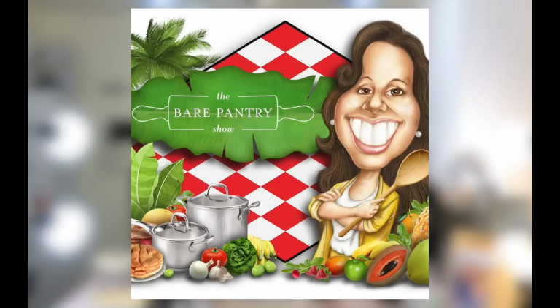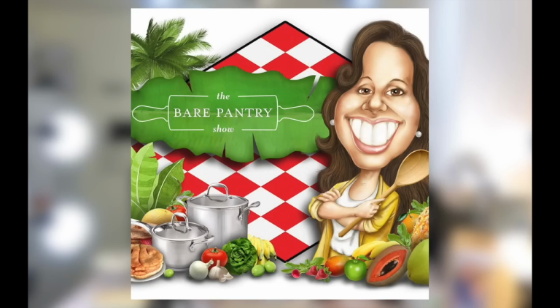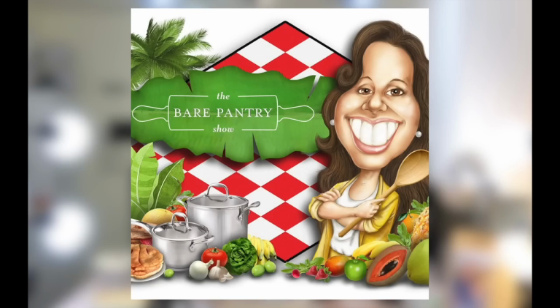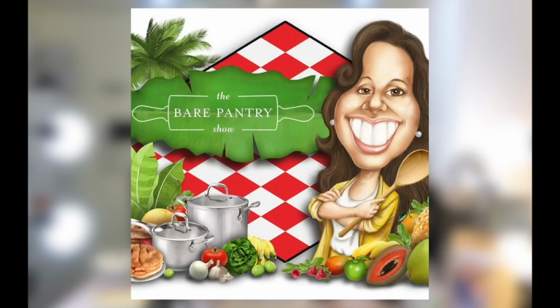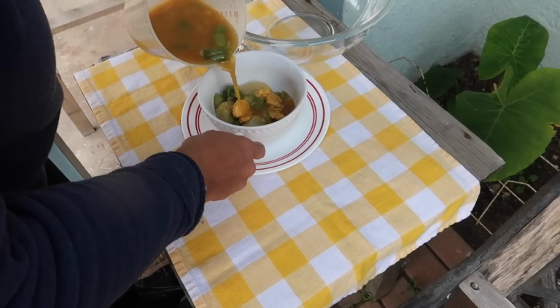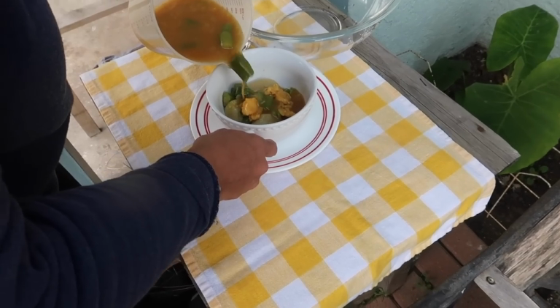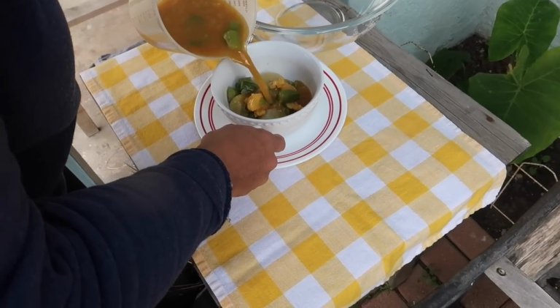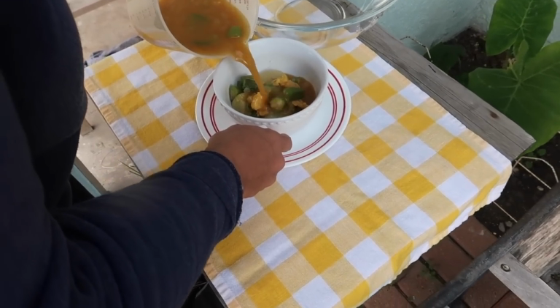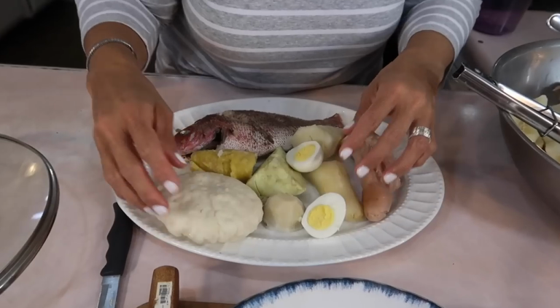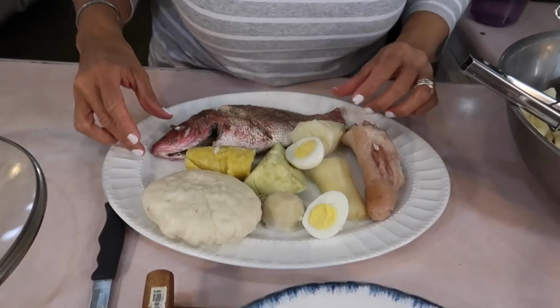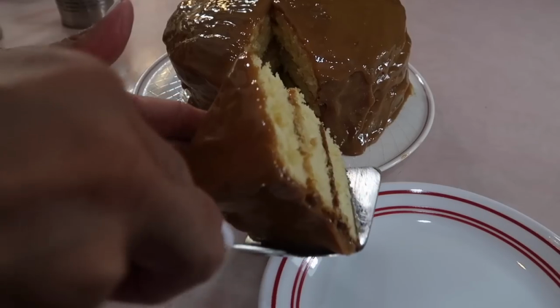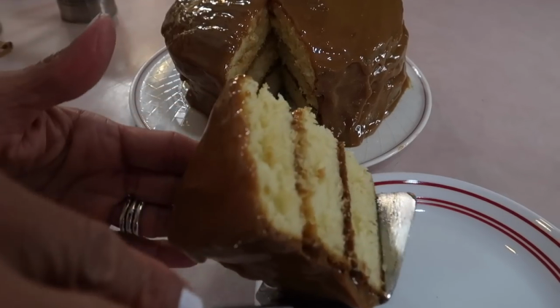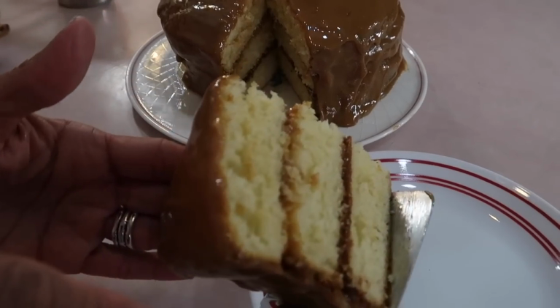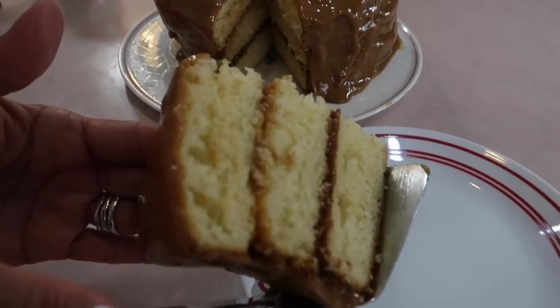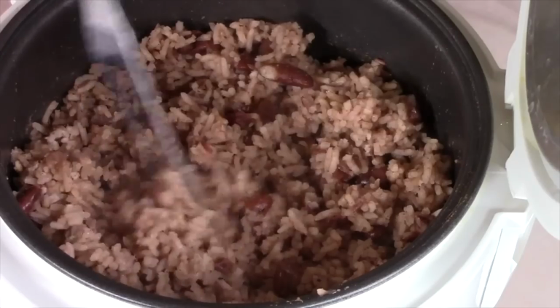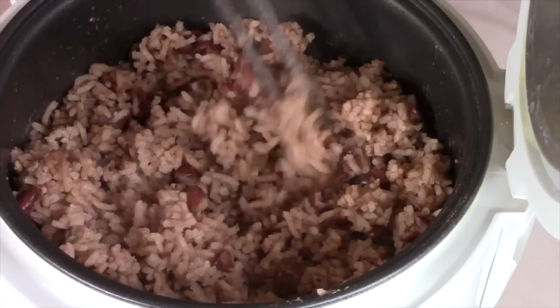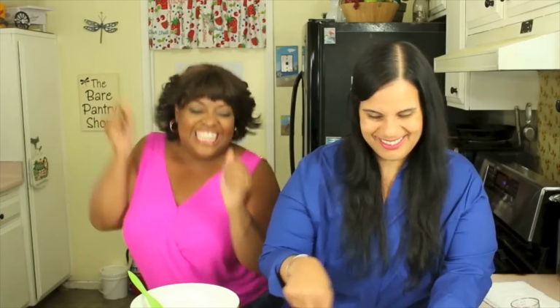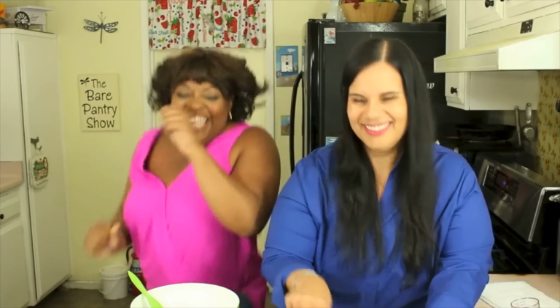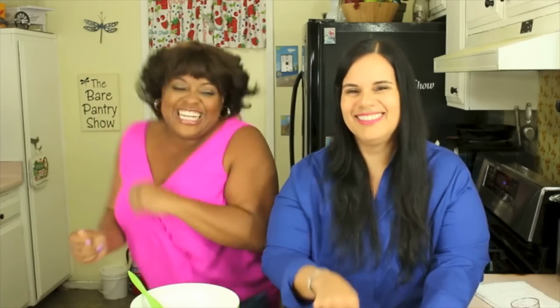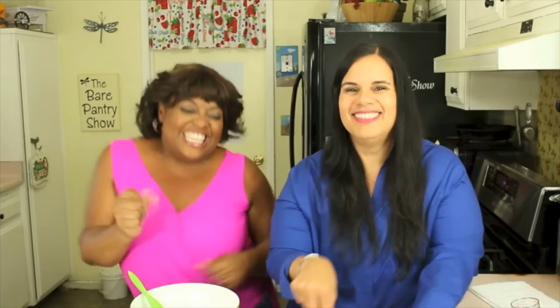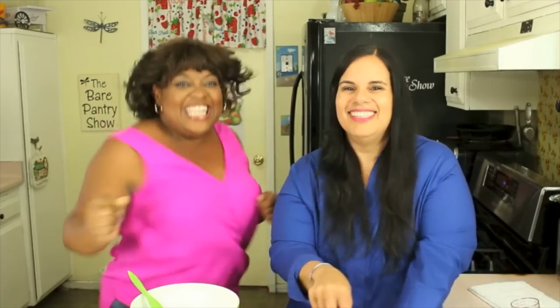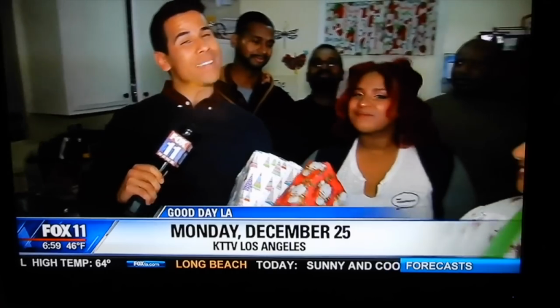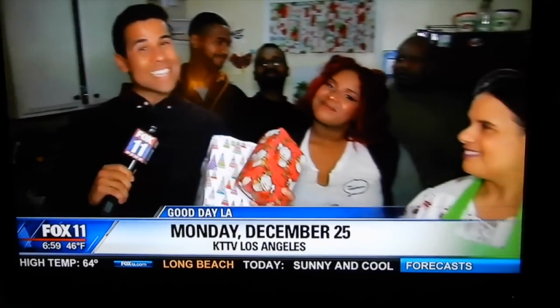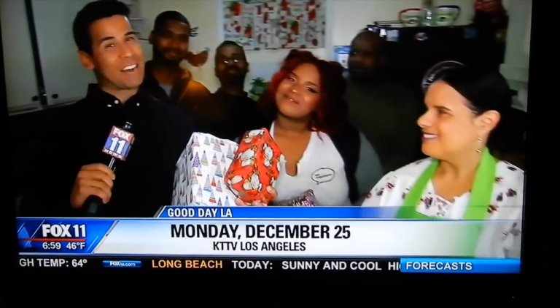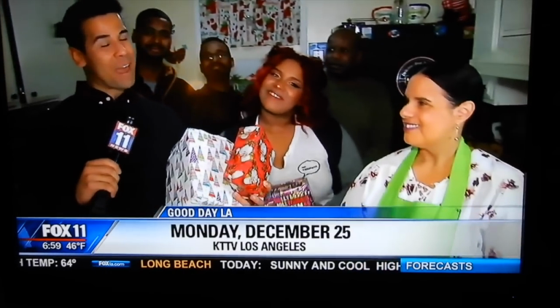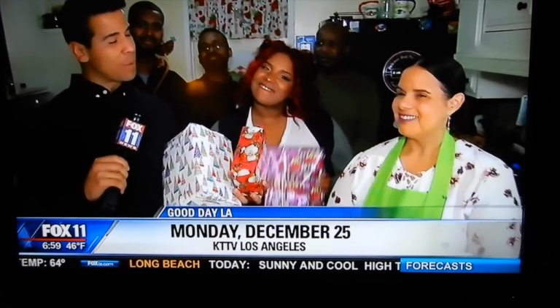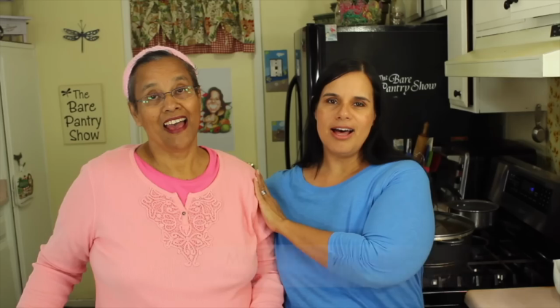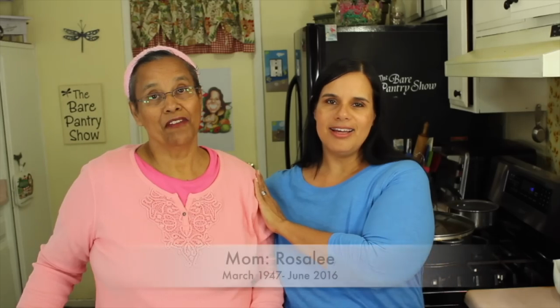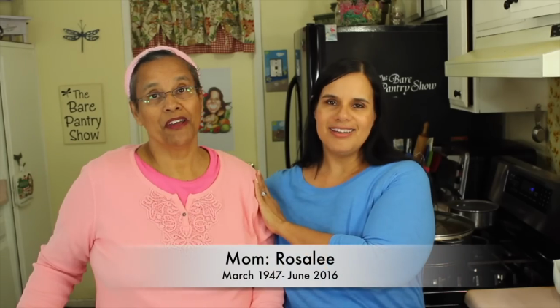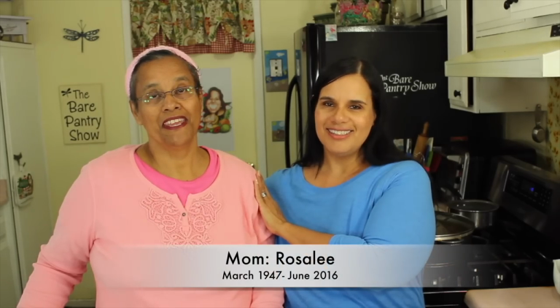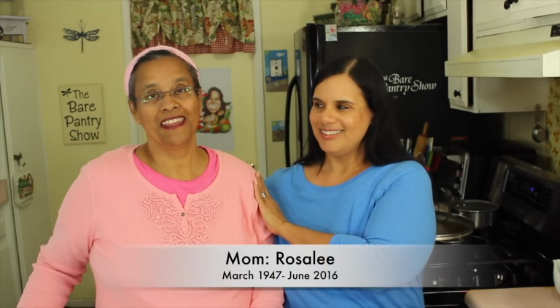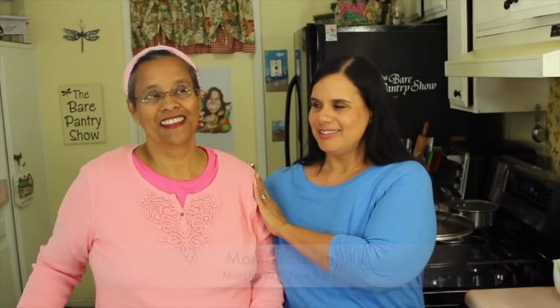Welcome to the Bear Pantry Show. If you're looking for authentic Belizean recipes, then you're in the right place. My name is Barbara and this is Cooking Made Simple.